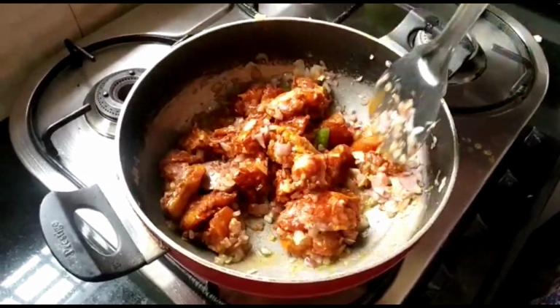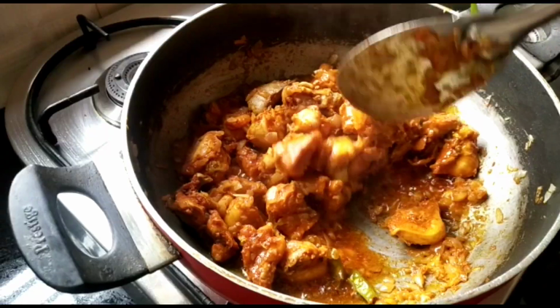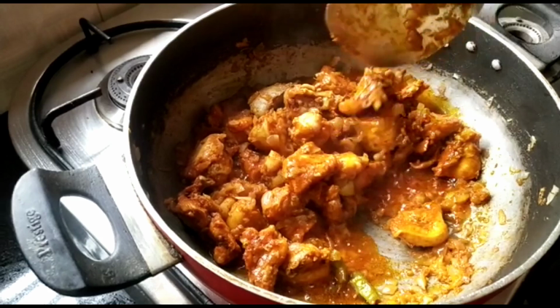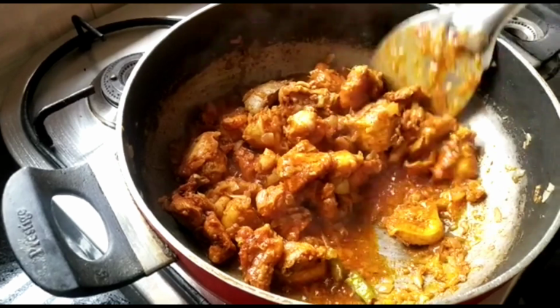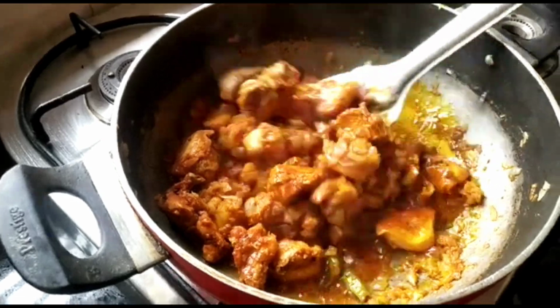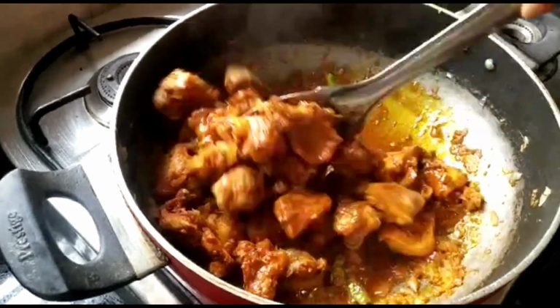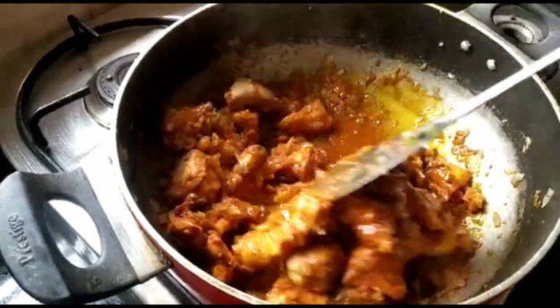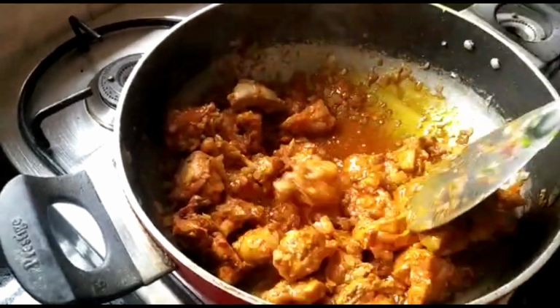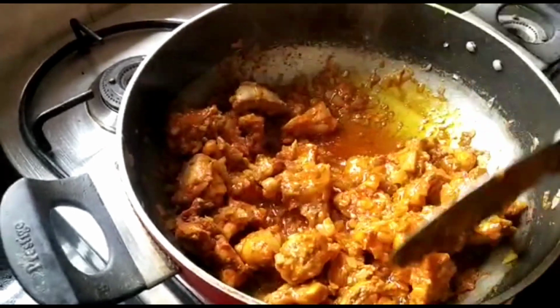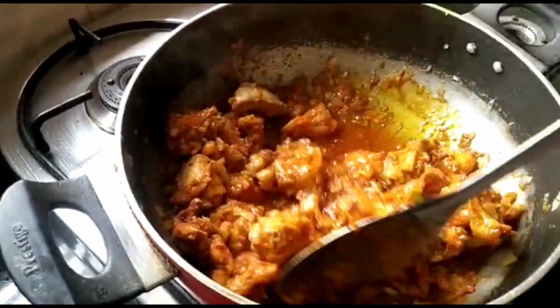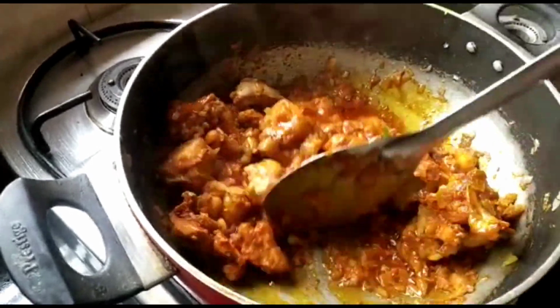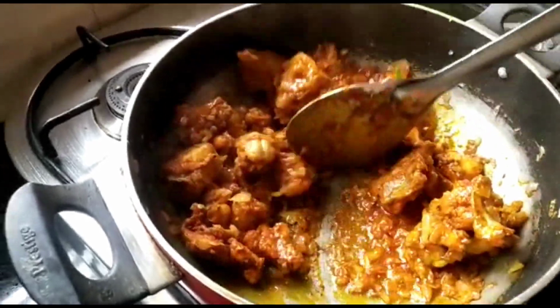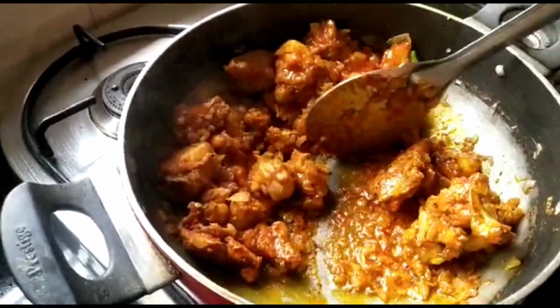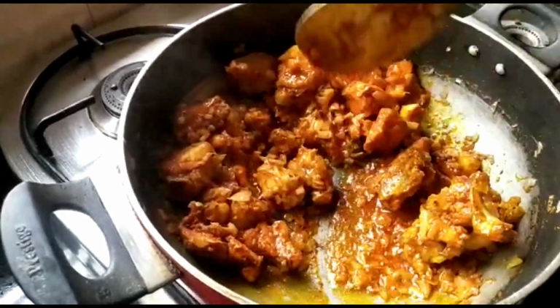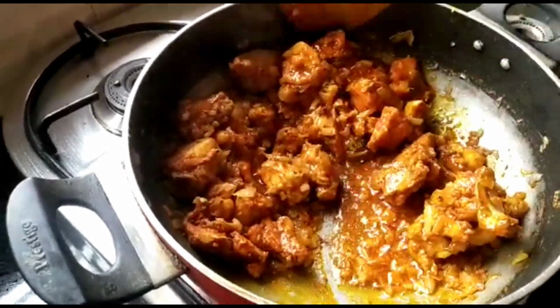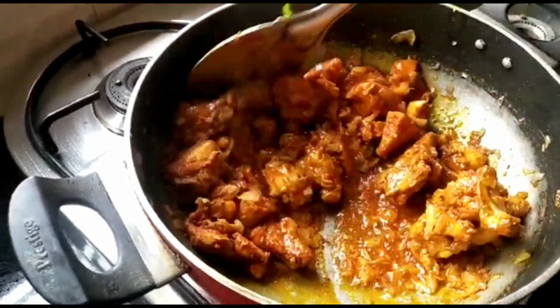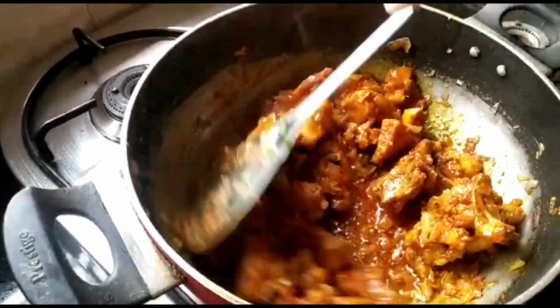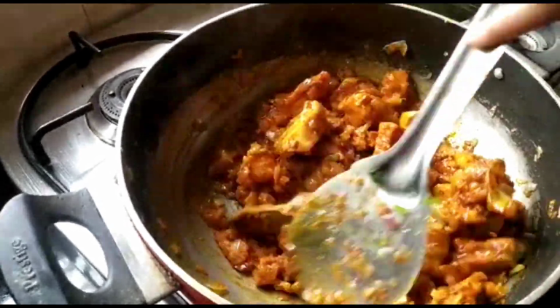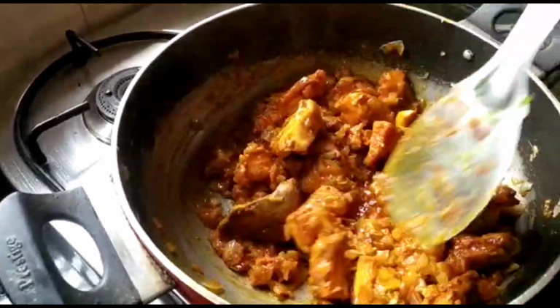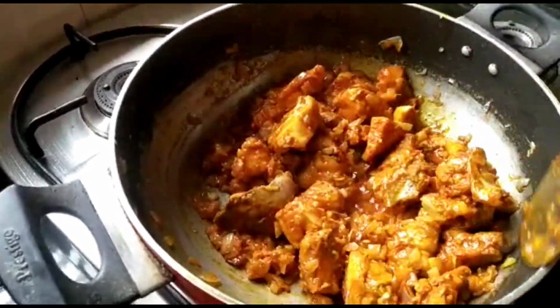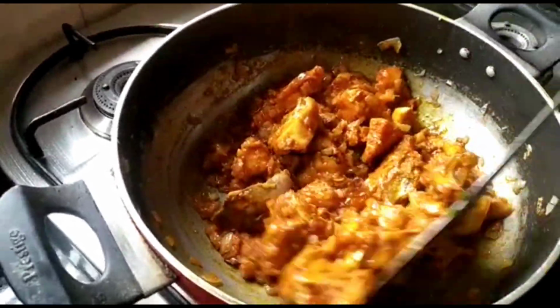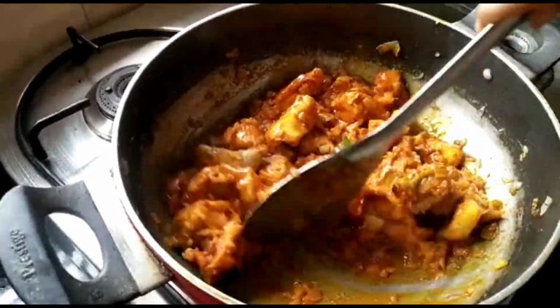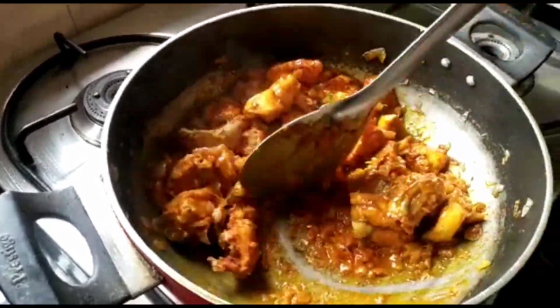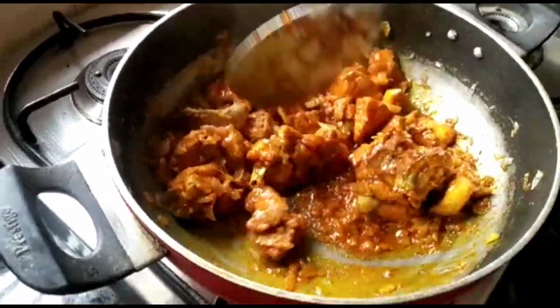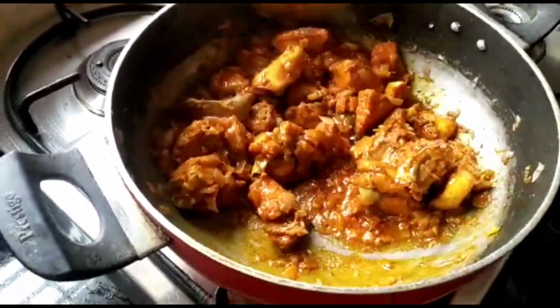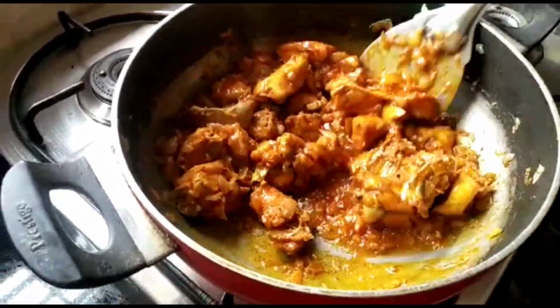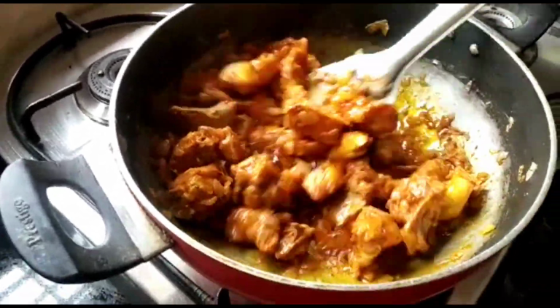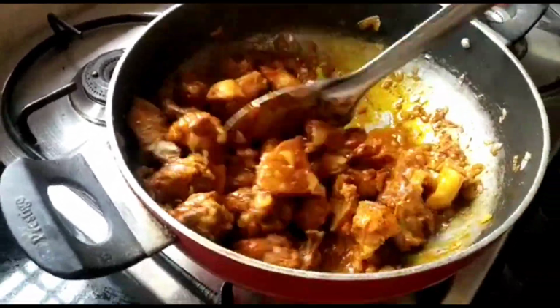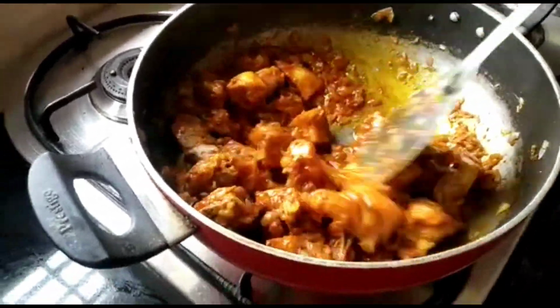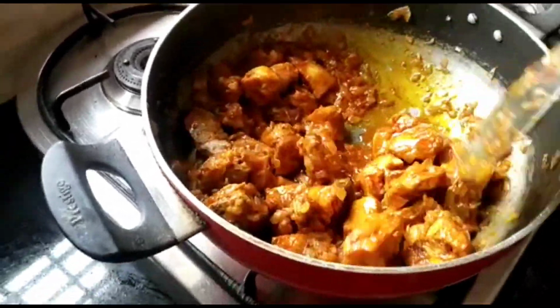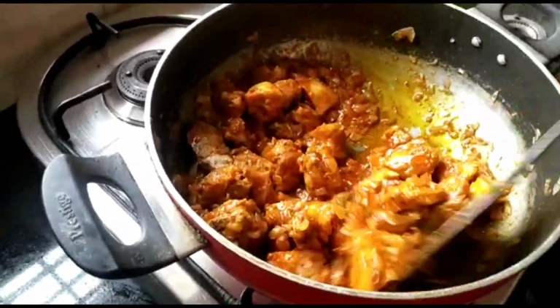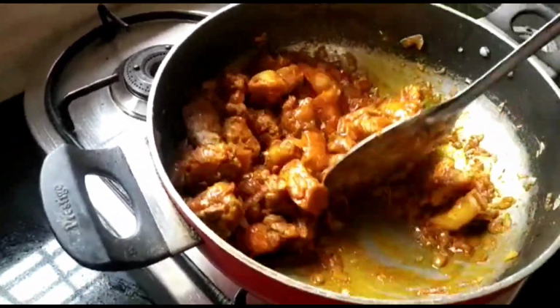Make sure the water is evaporated and you can see the oil separating at the edges.